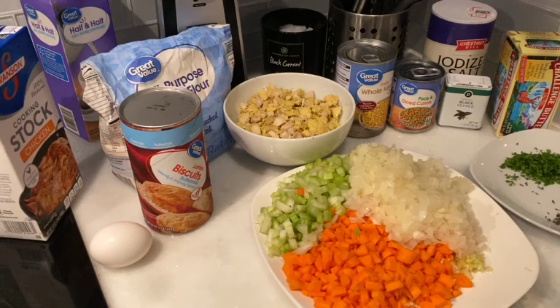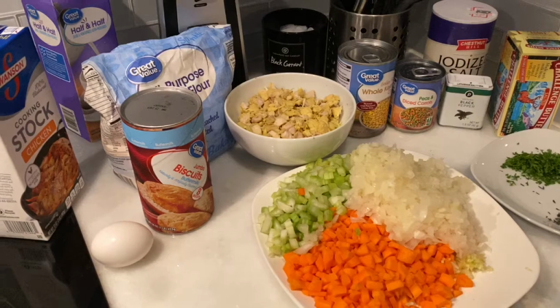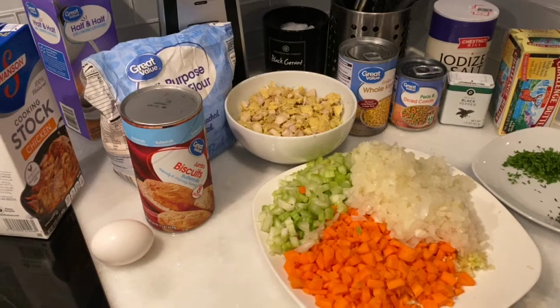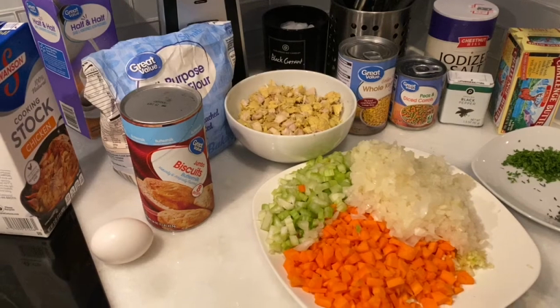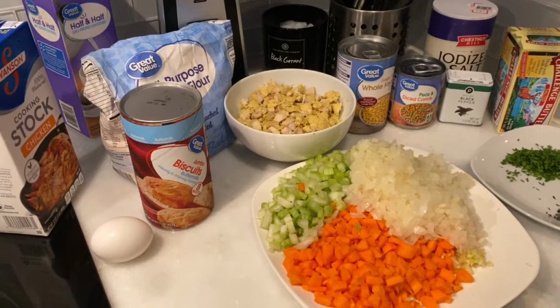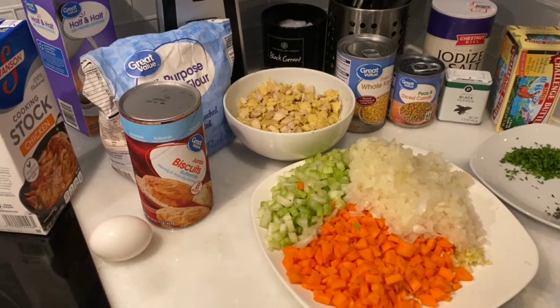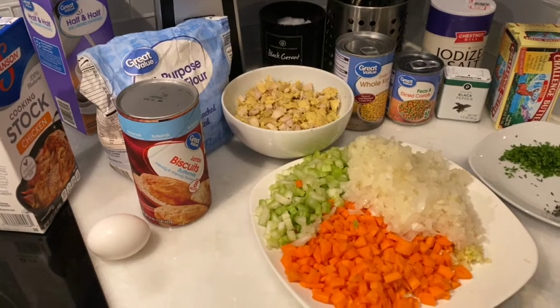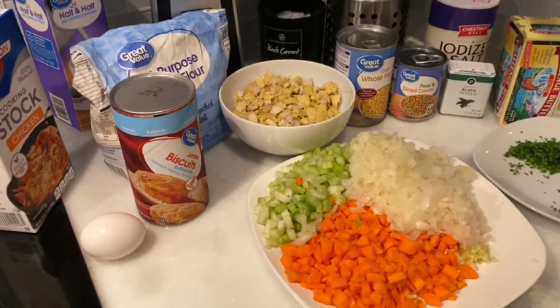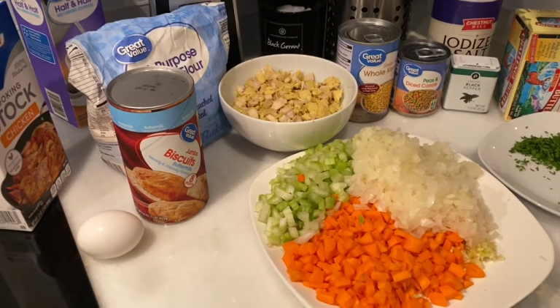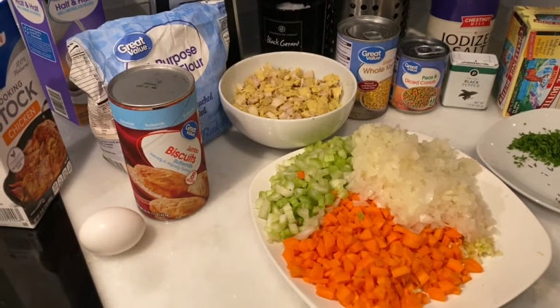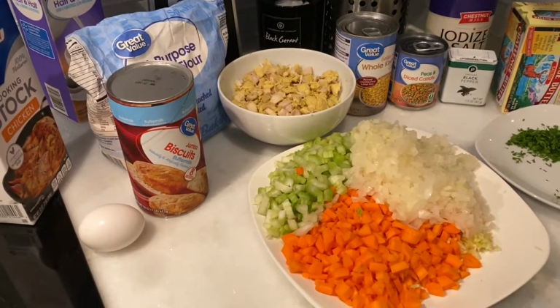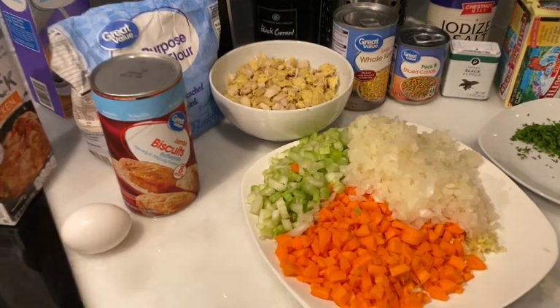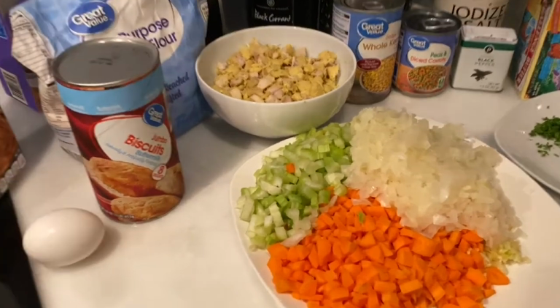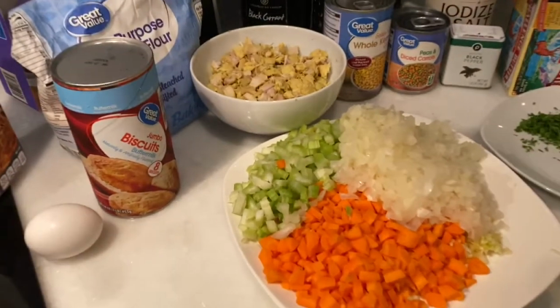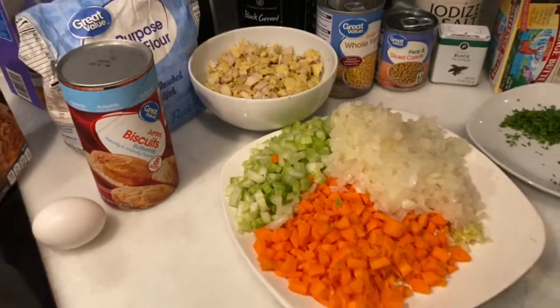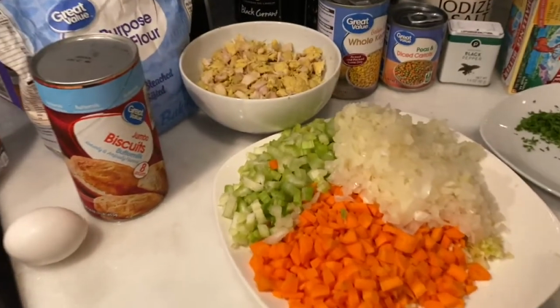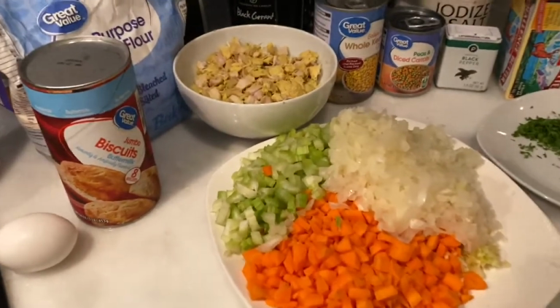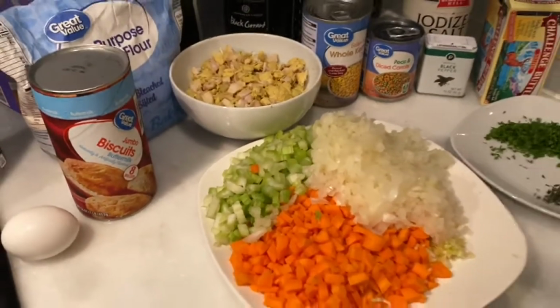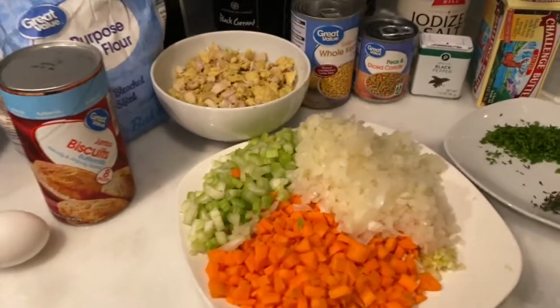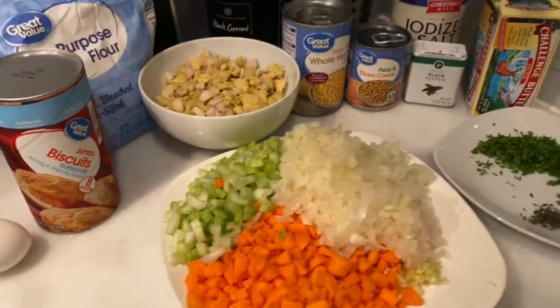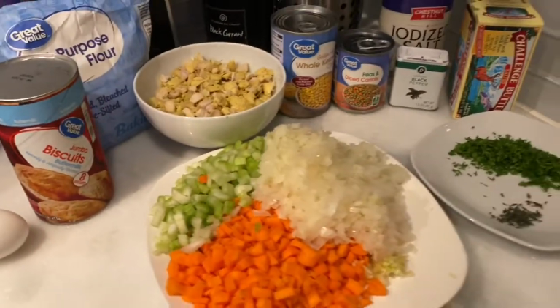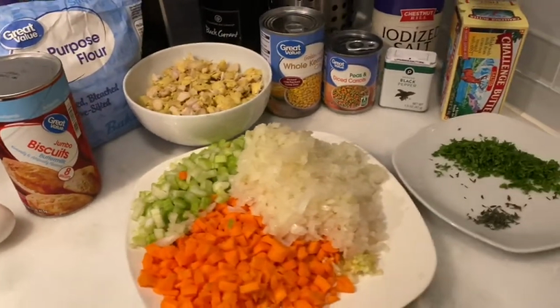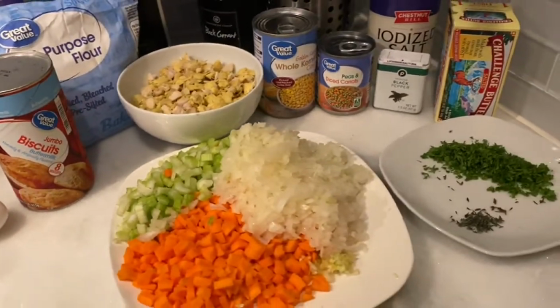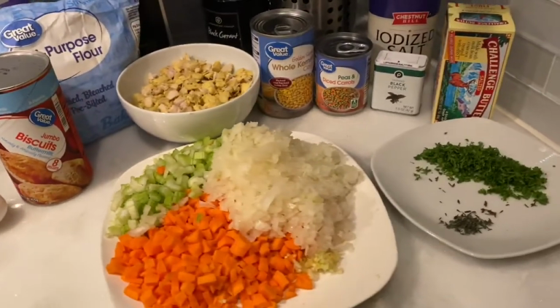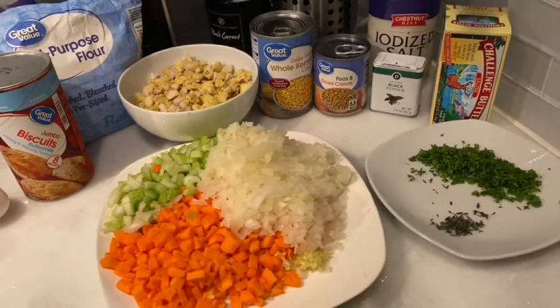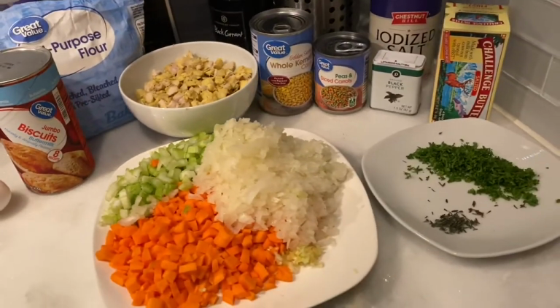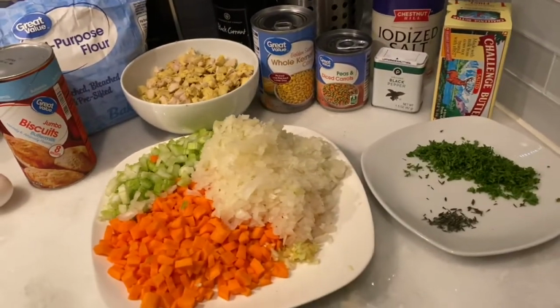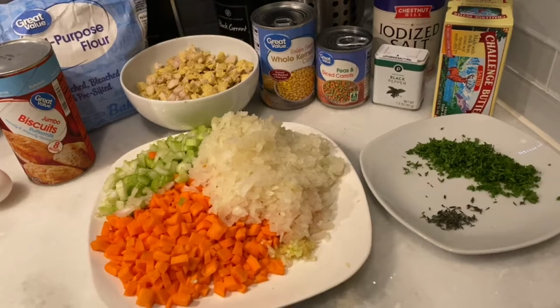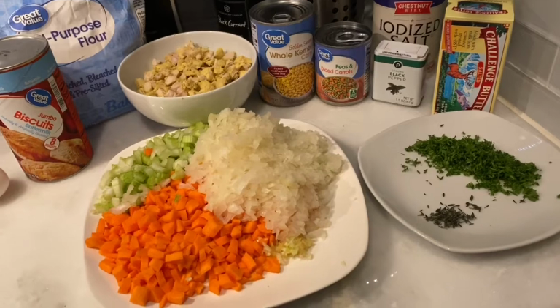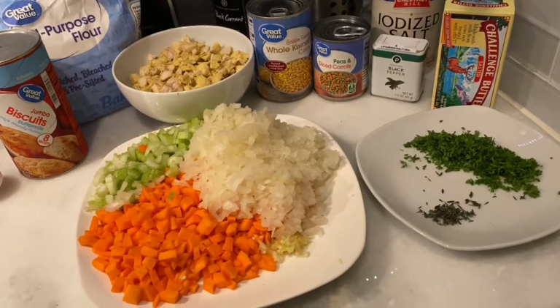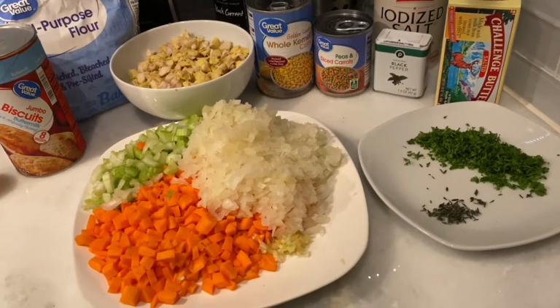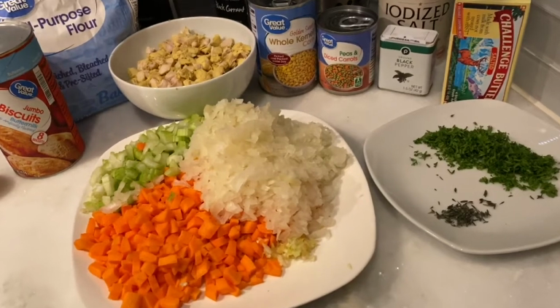All right, here we are back again. I got some chicken pot pie casserole for you.